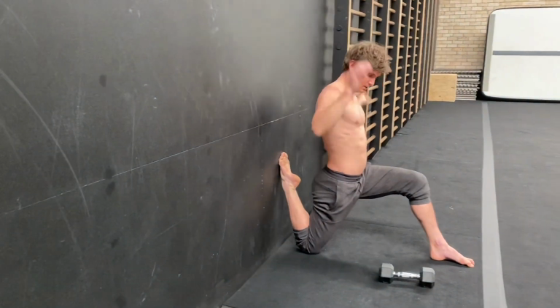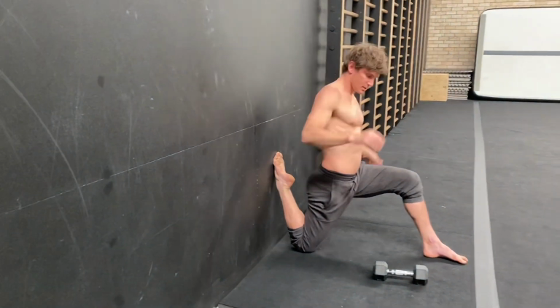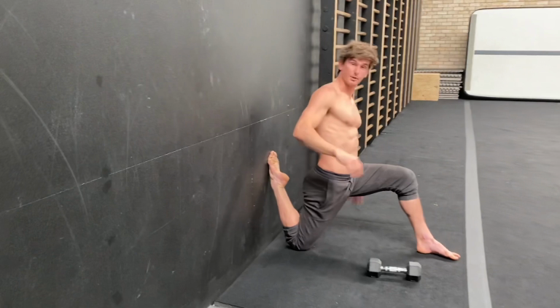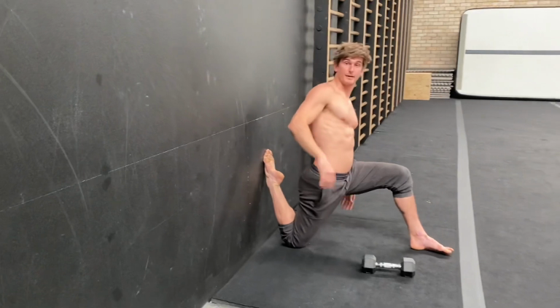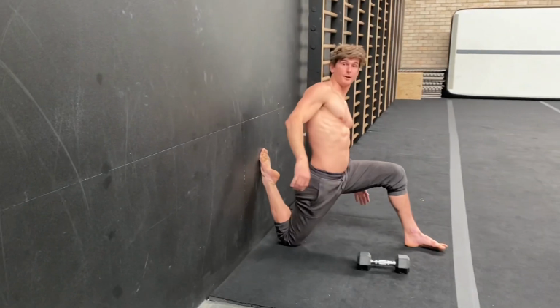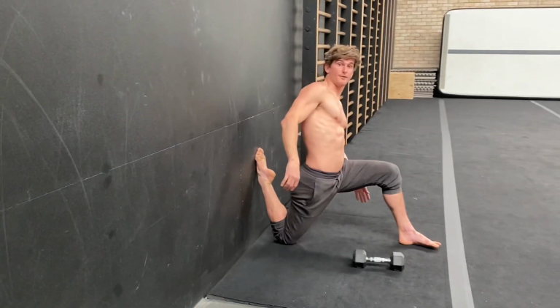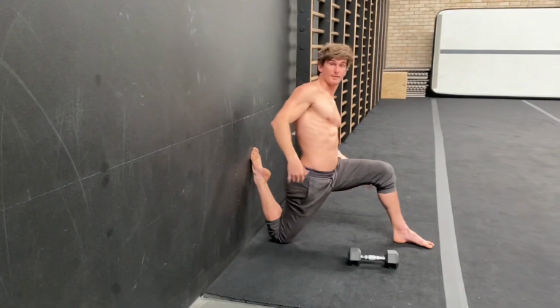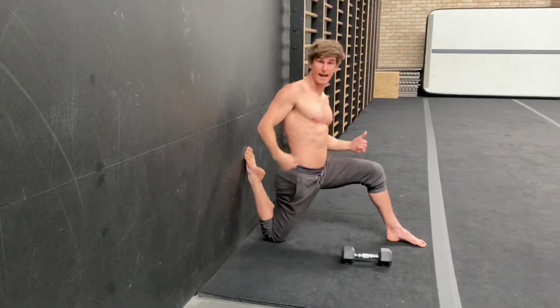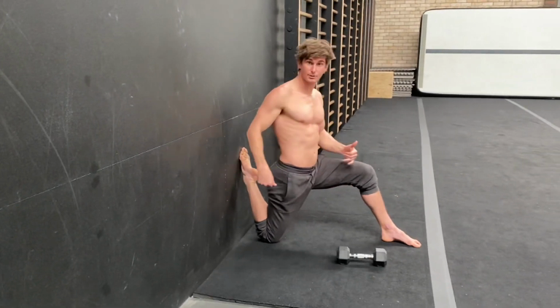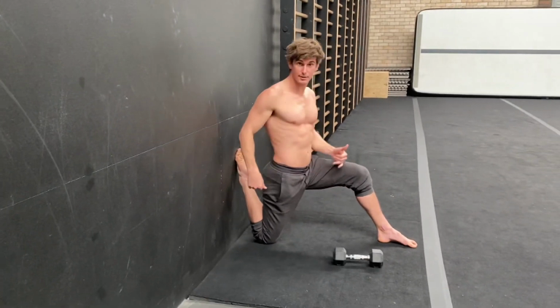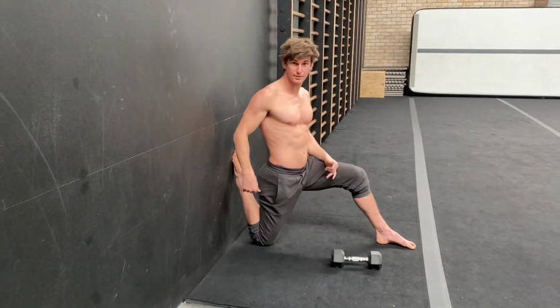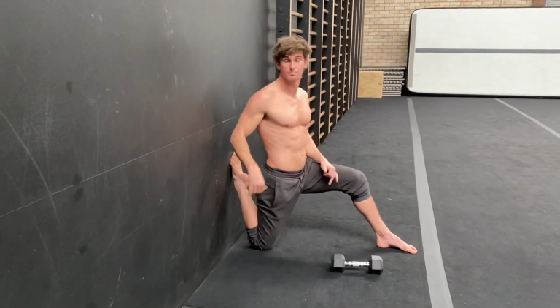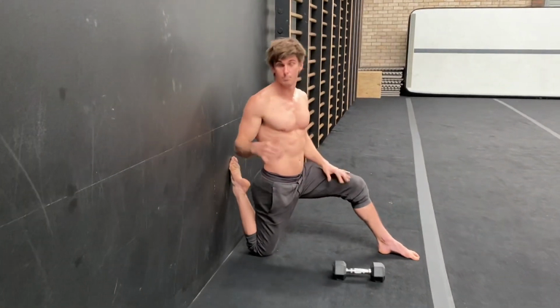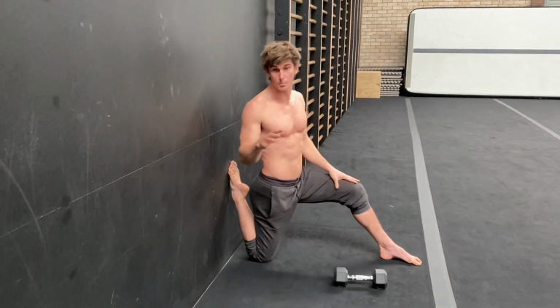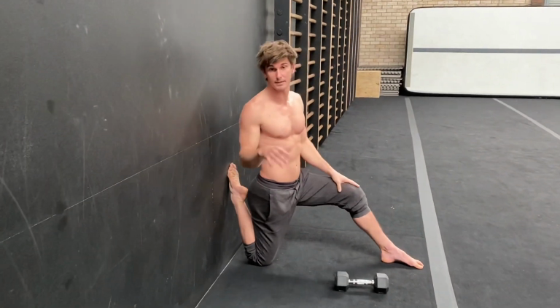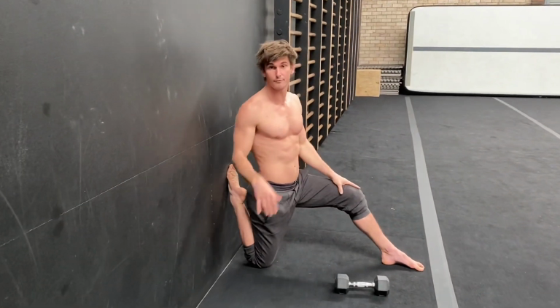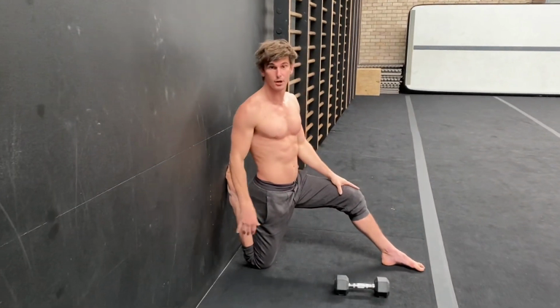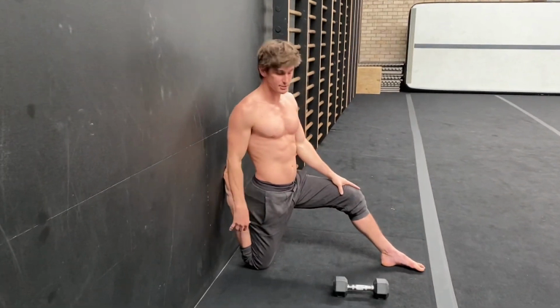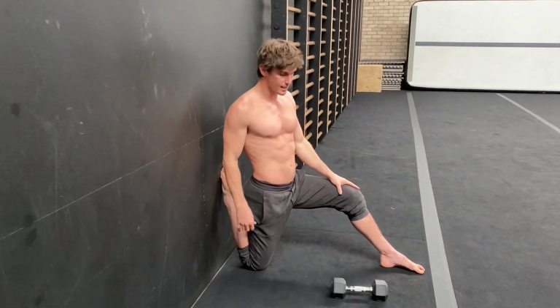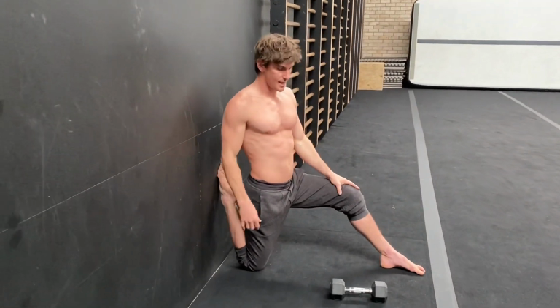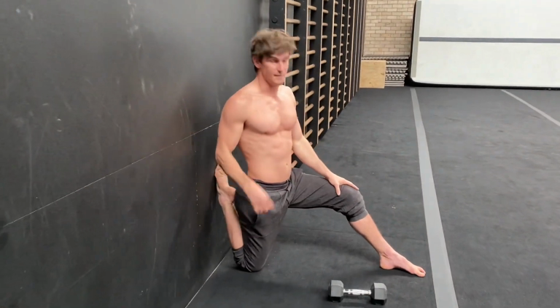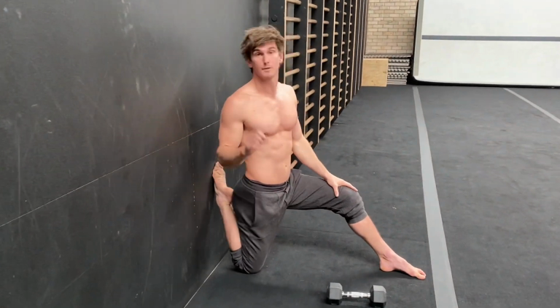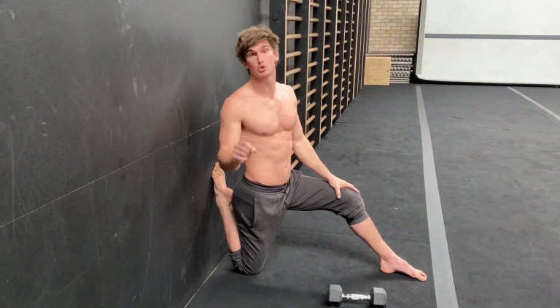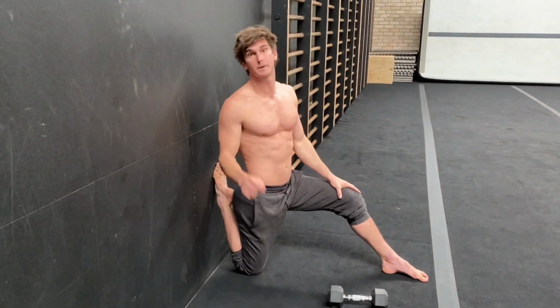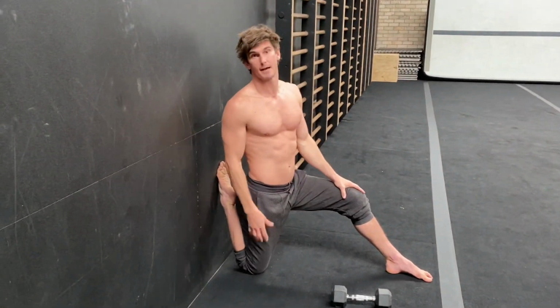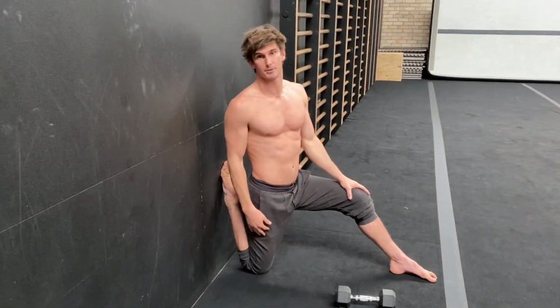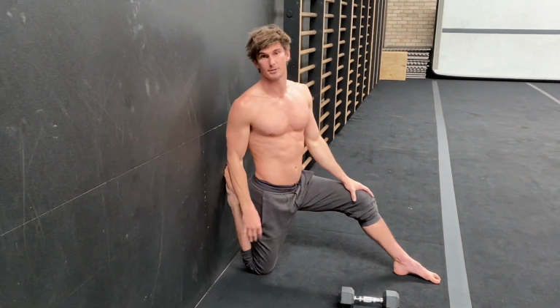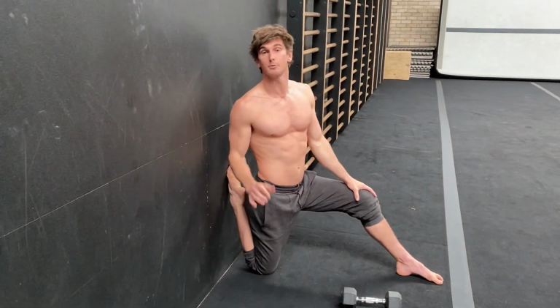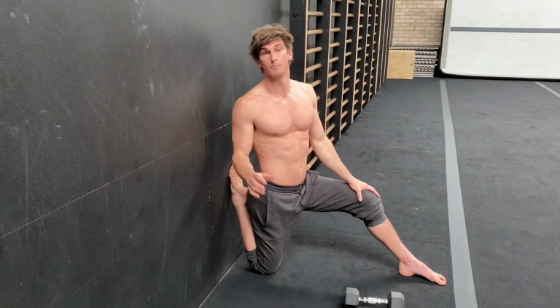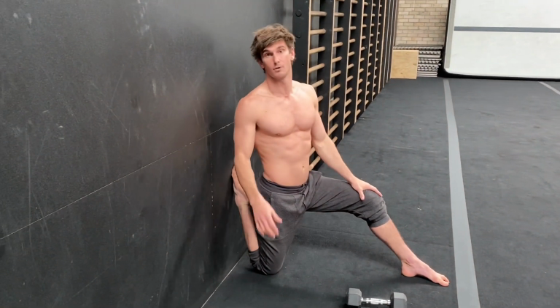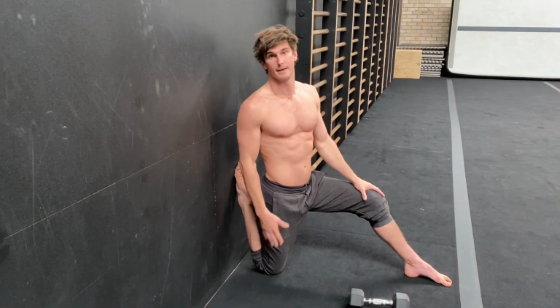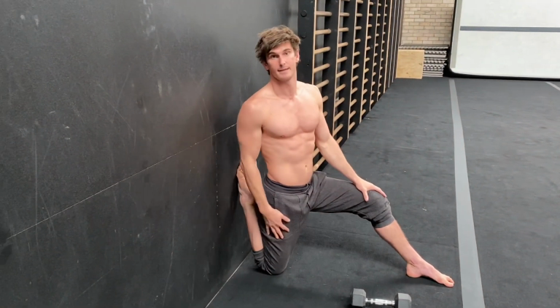So there you go — the couch stretch, the more beginner version, and then the super couch stretch, a little bit more advanced. Enjoy.